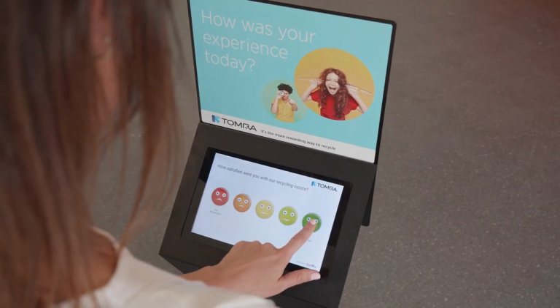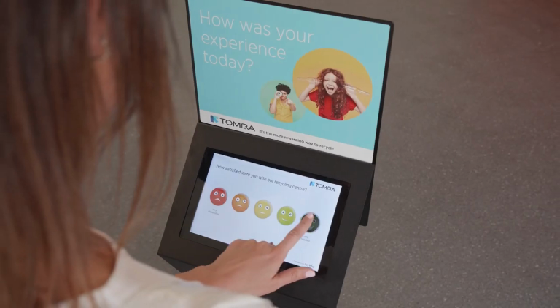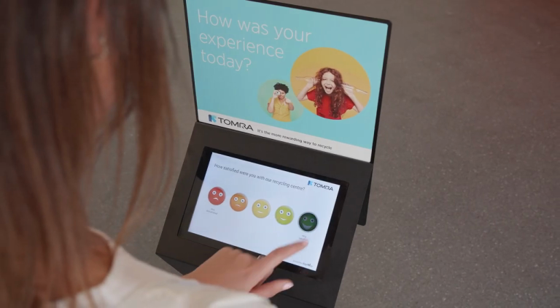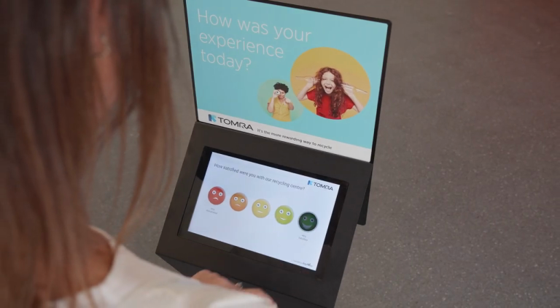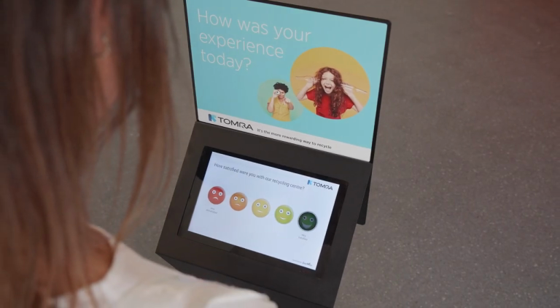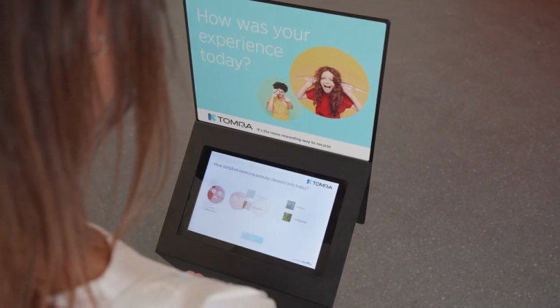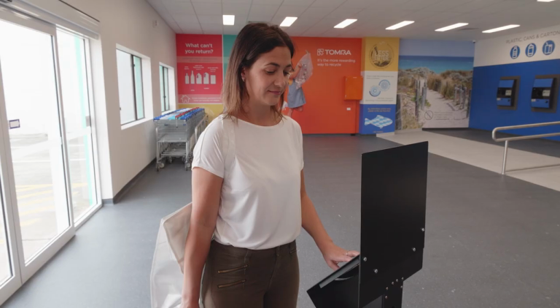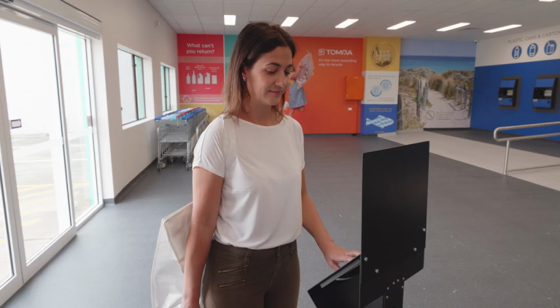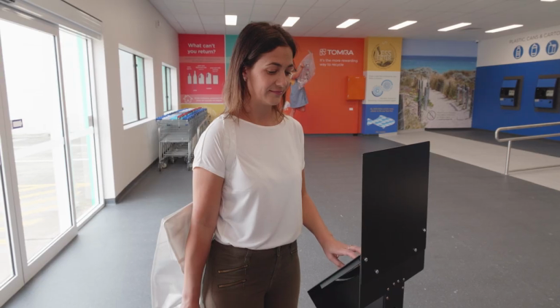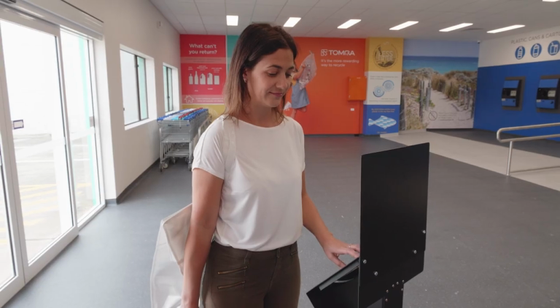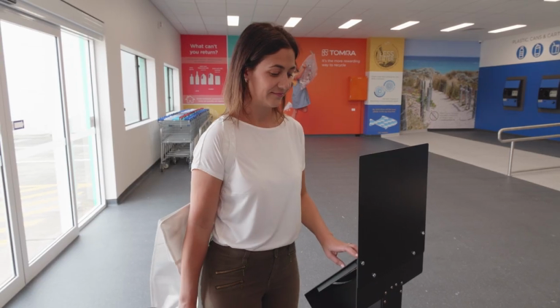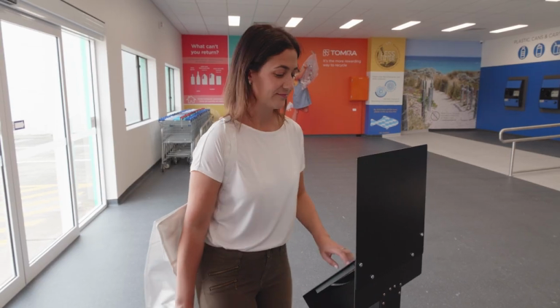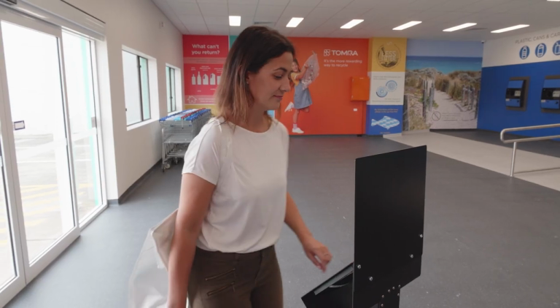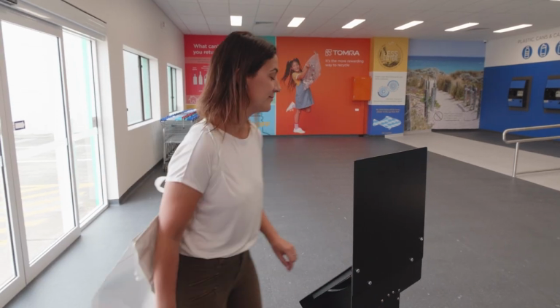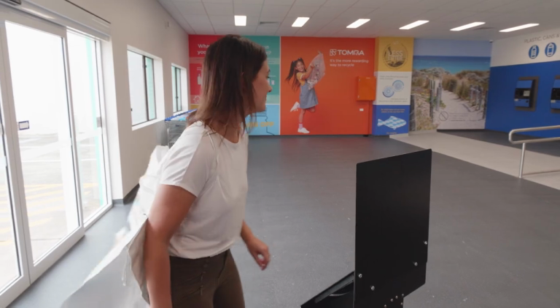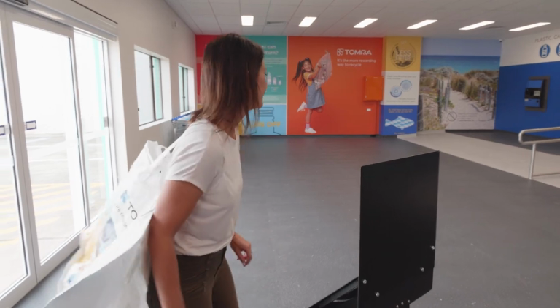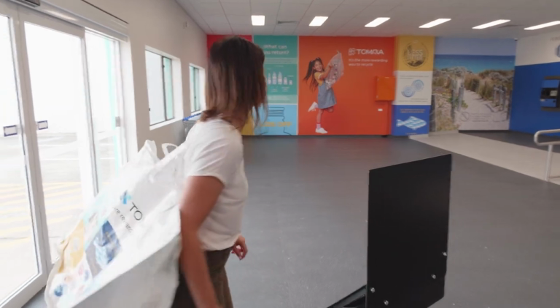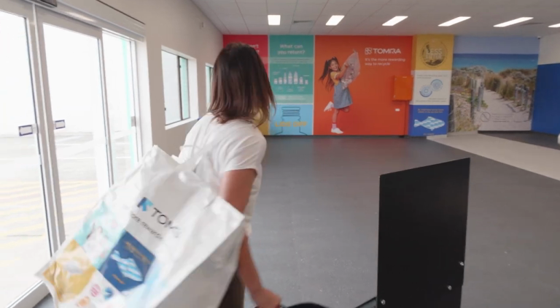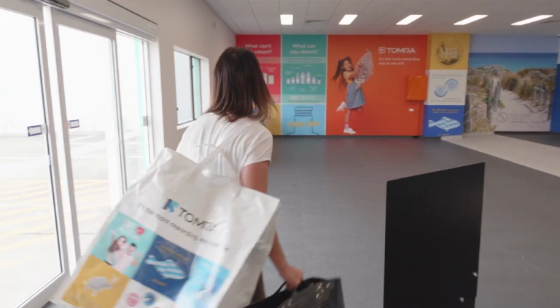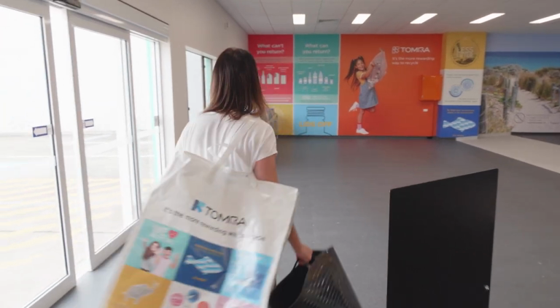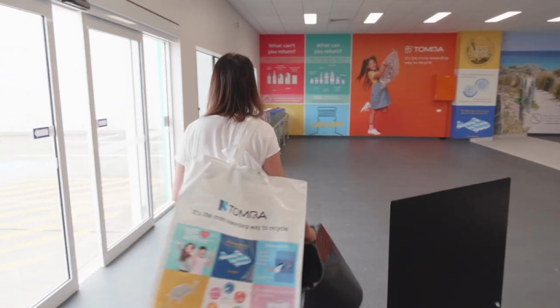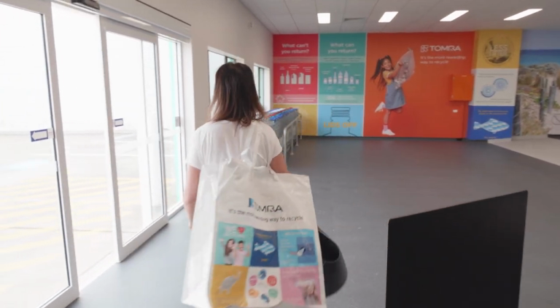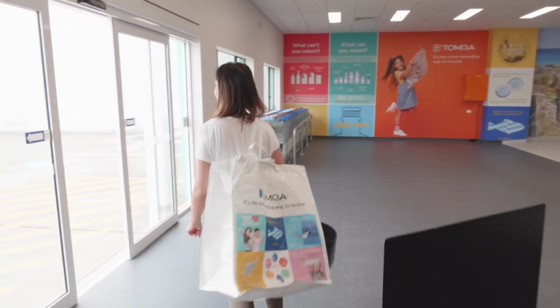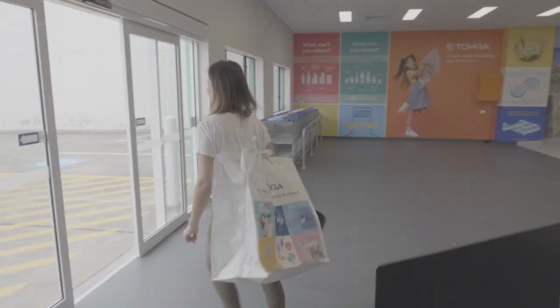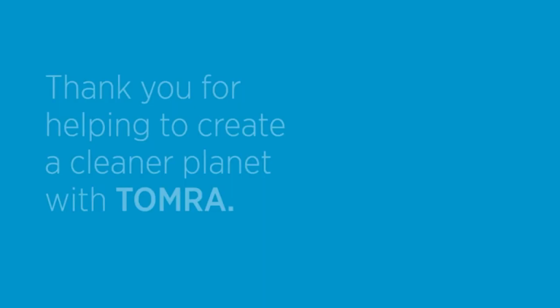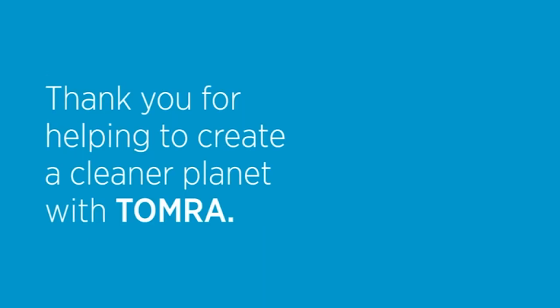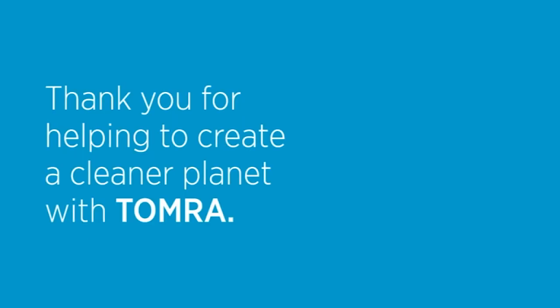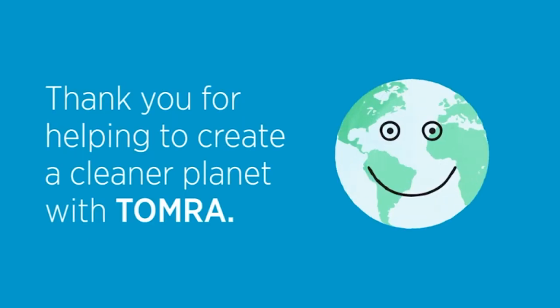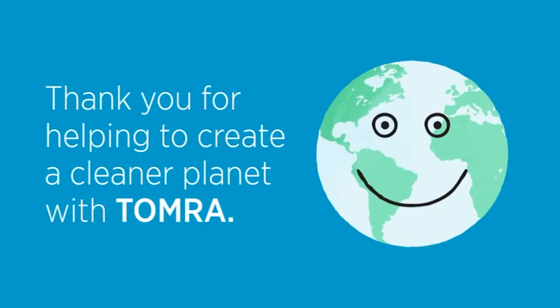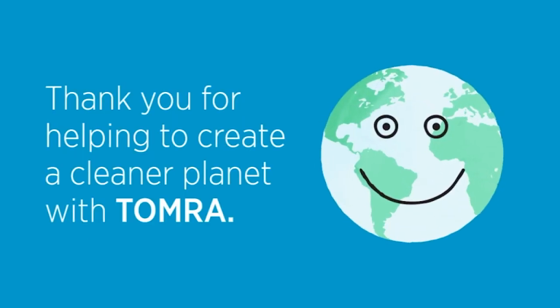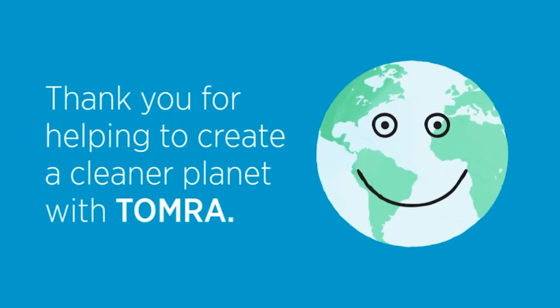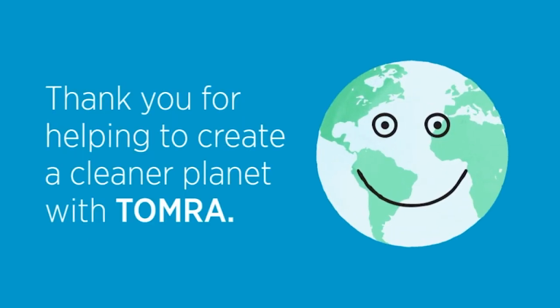Thank you for recycling your containers and helping to create a cleaner, more sustainable Perth.